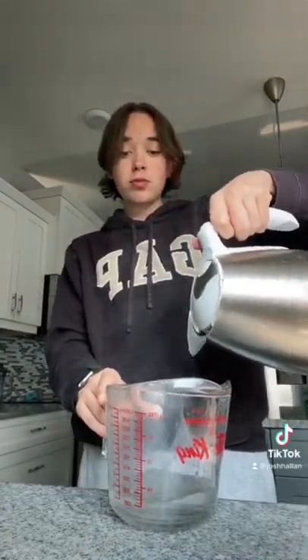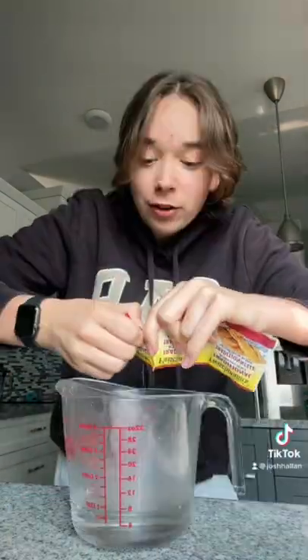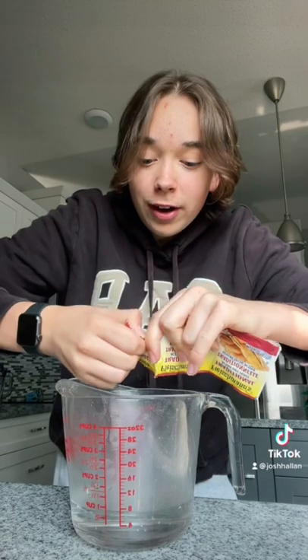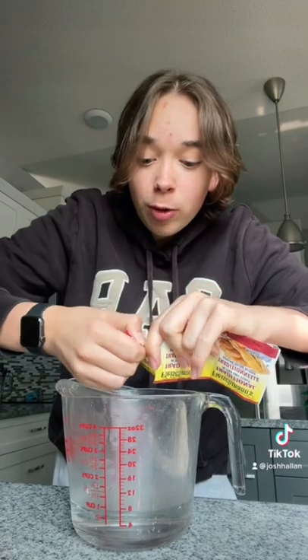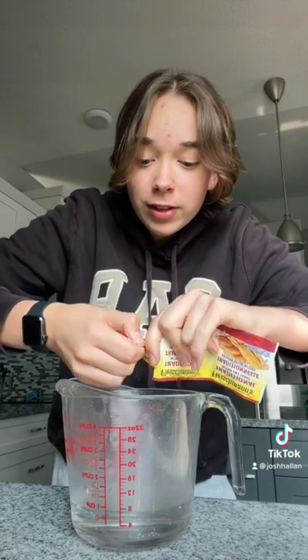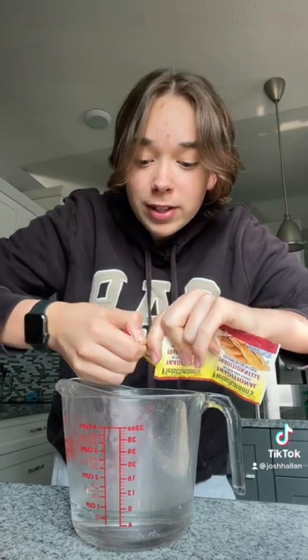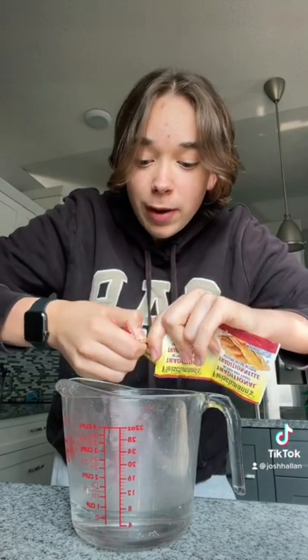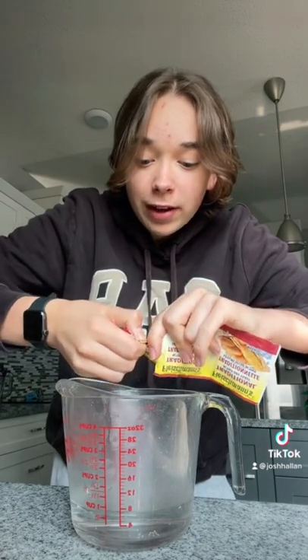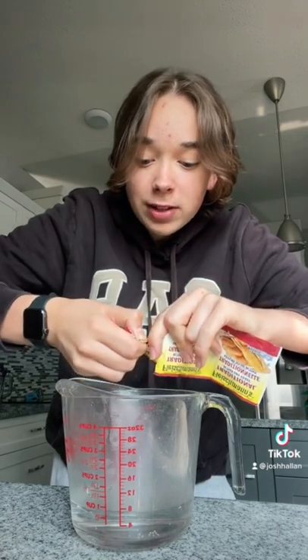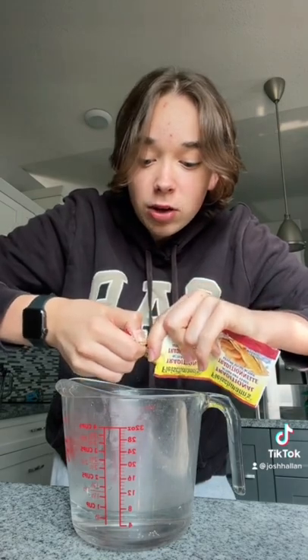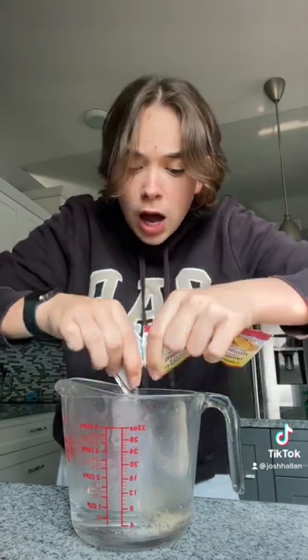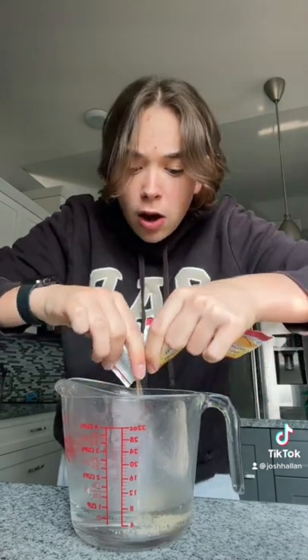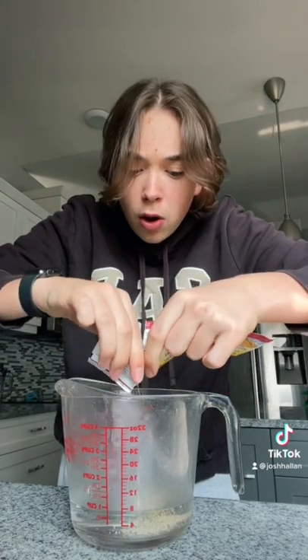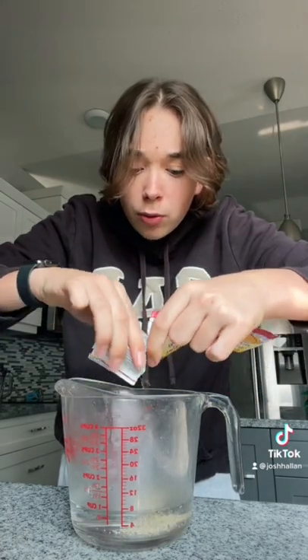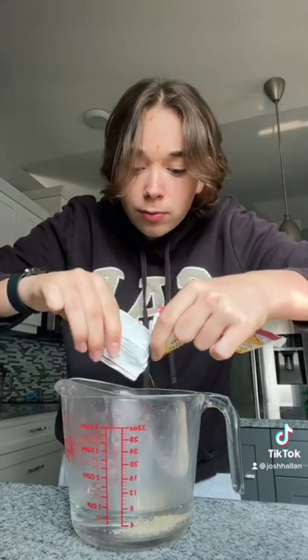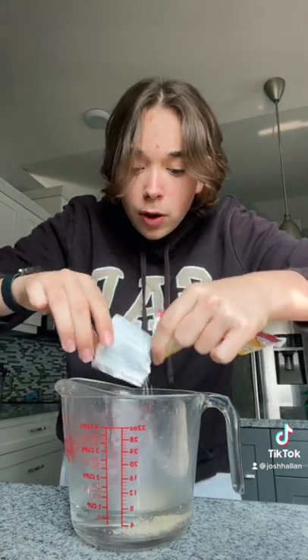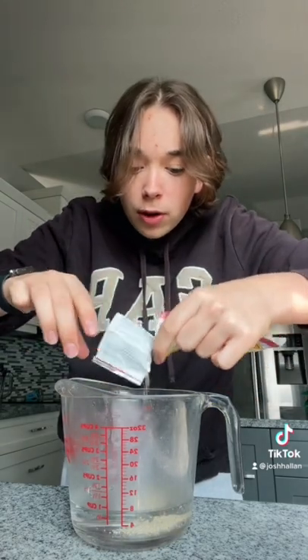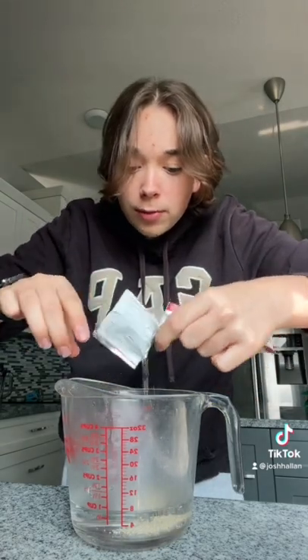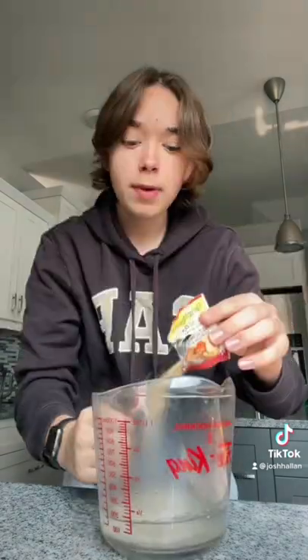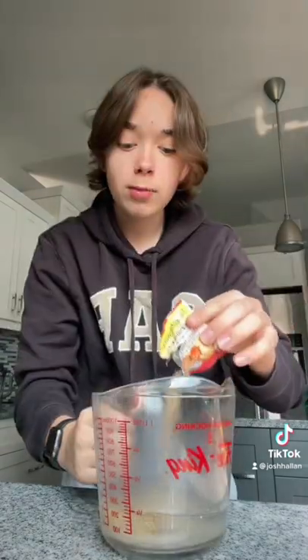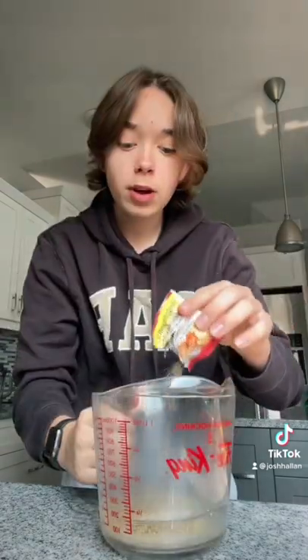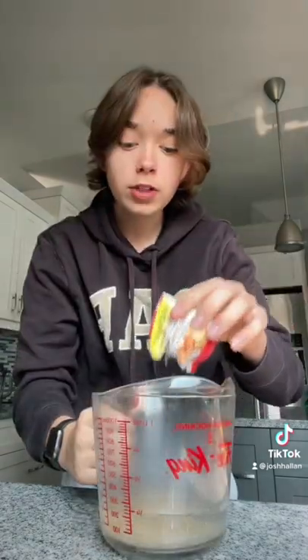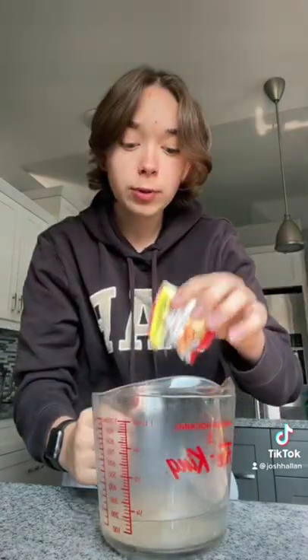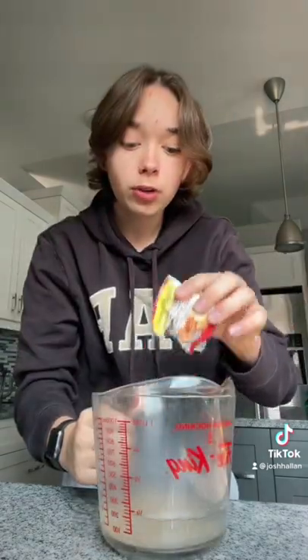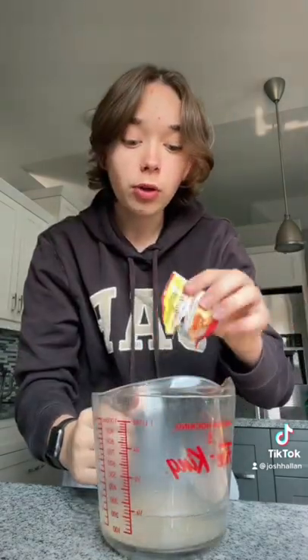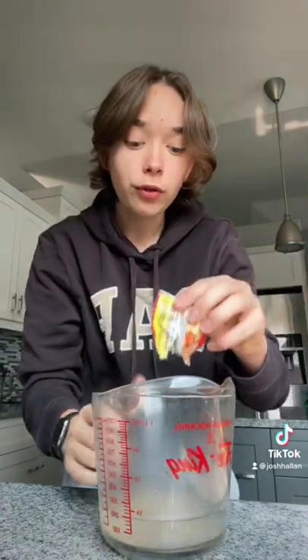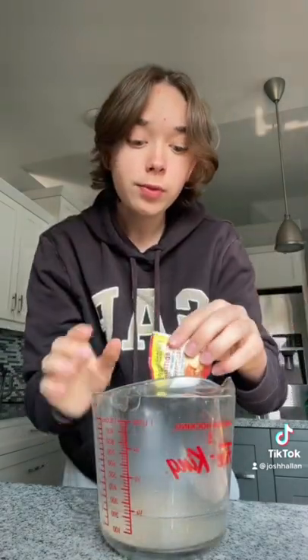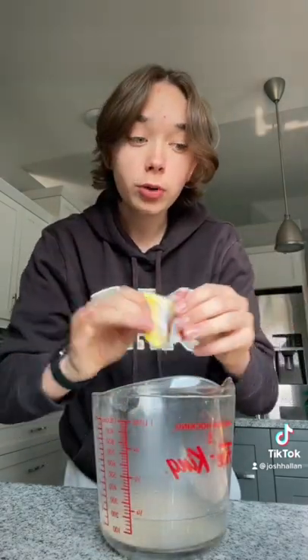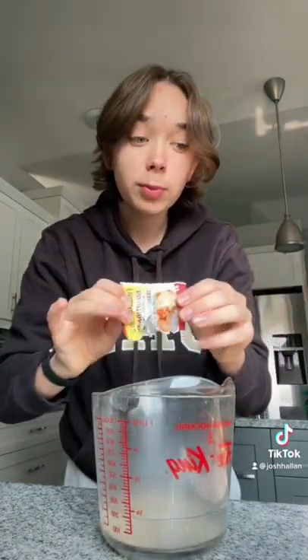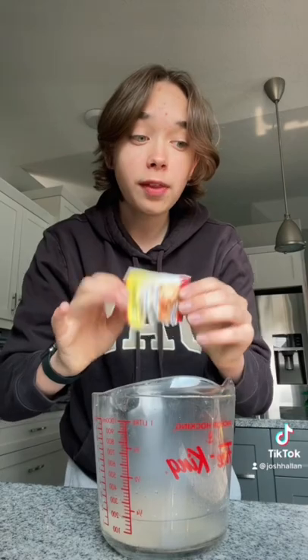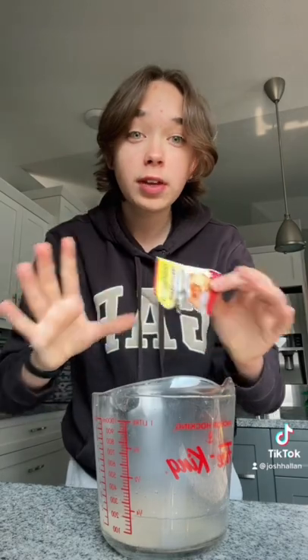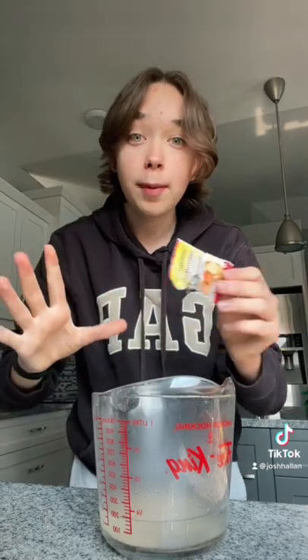I don't know how to open these yeast packets. Okay. I may or may not have just spilt it all over, but we're gonna pretend that didn't happen.